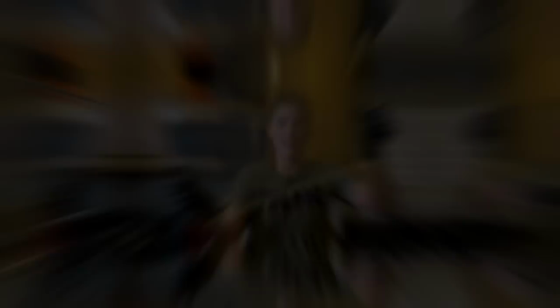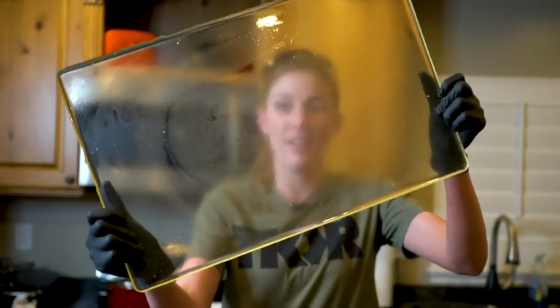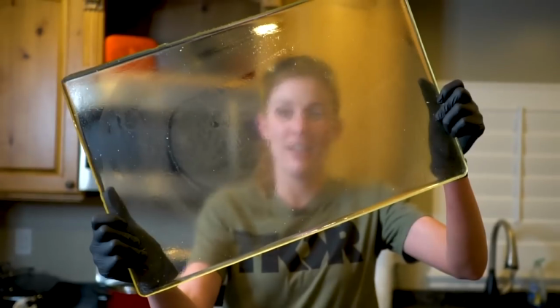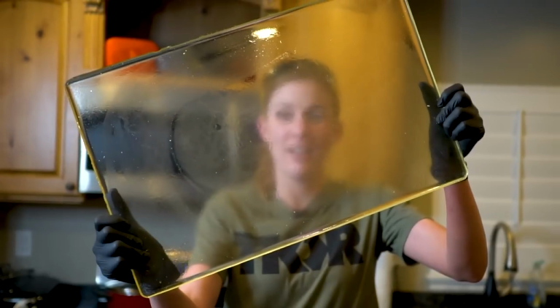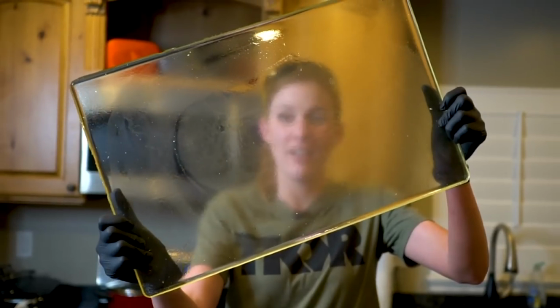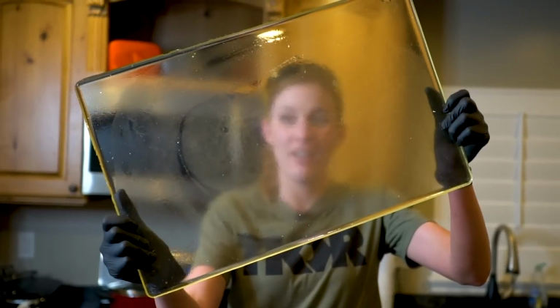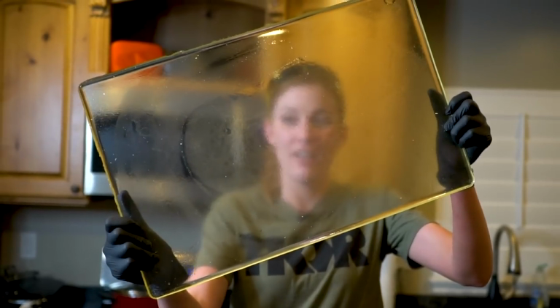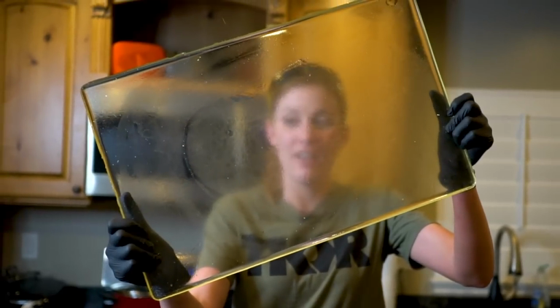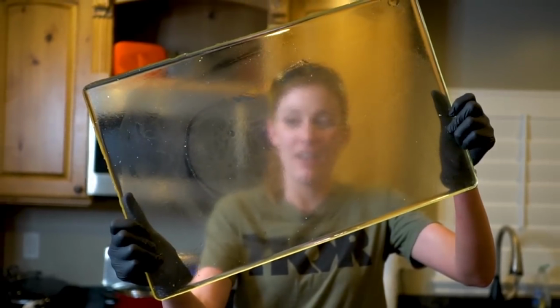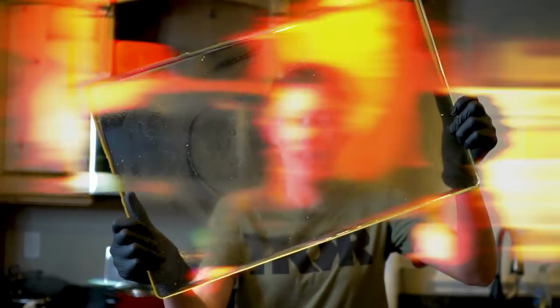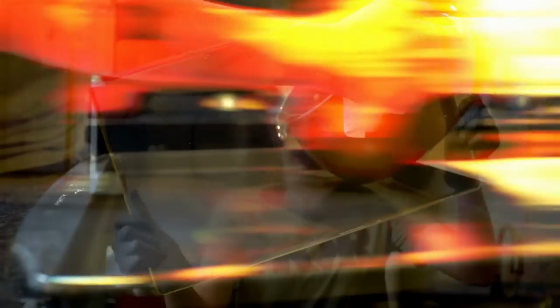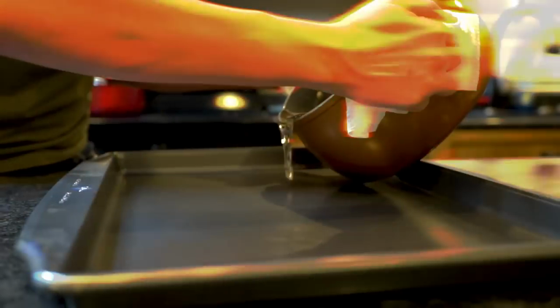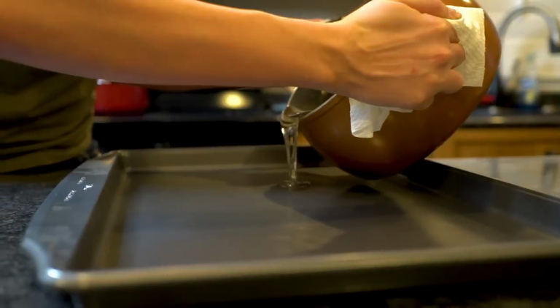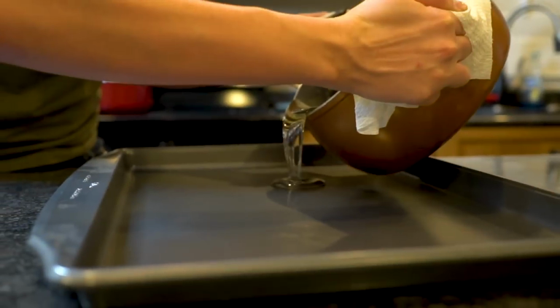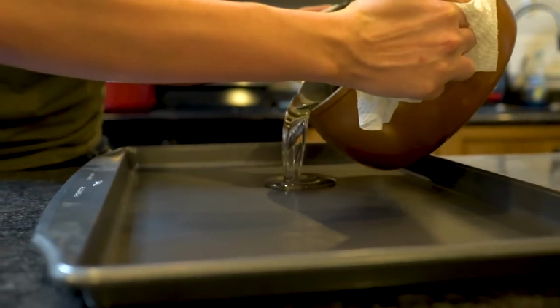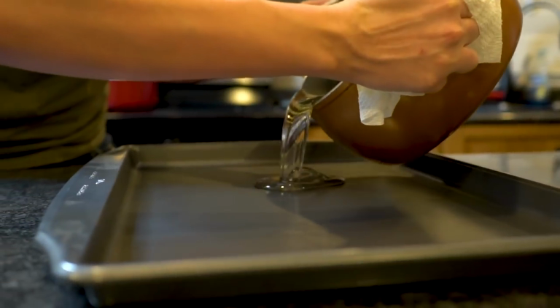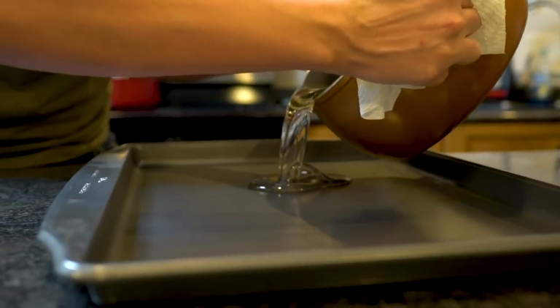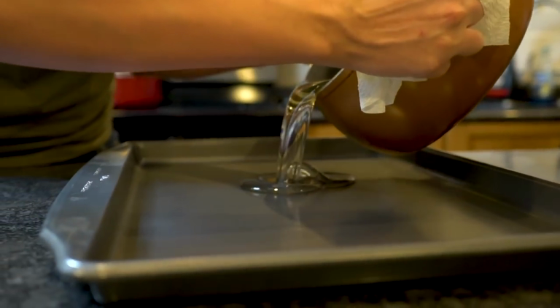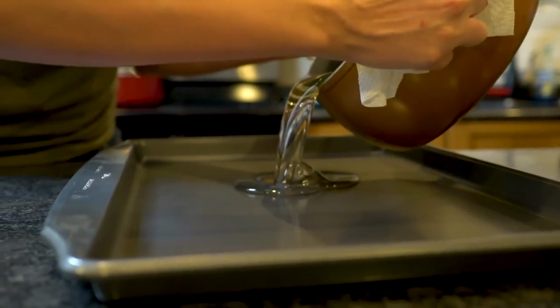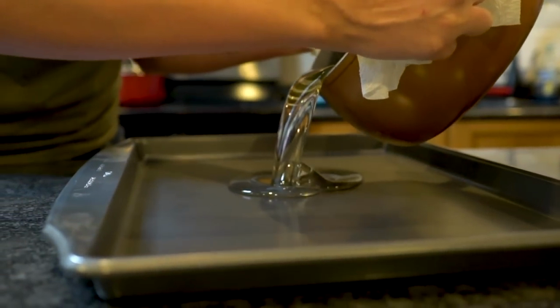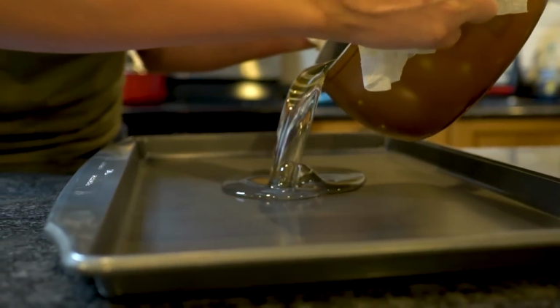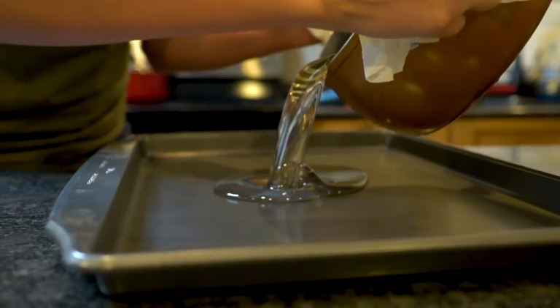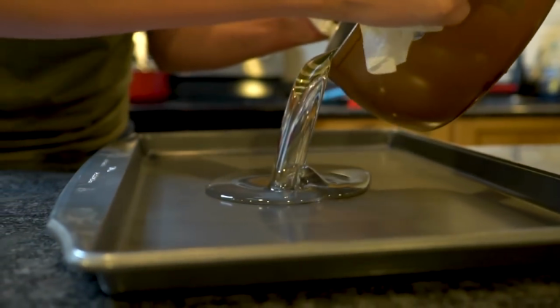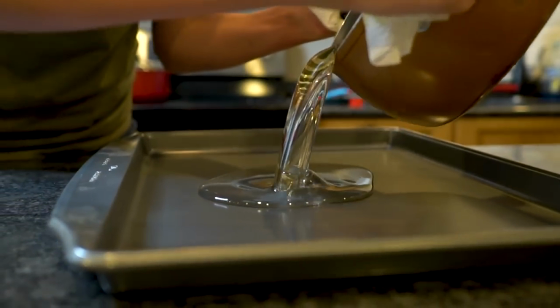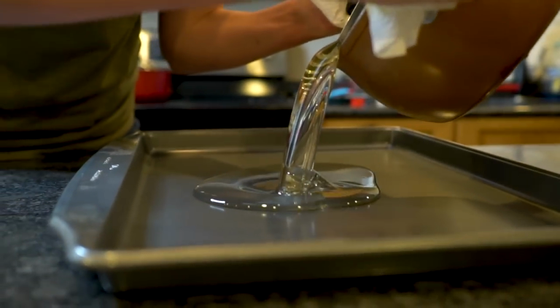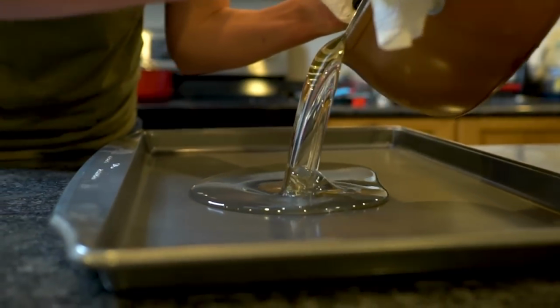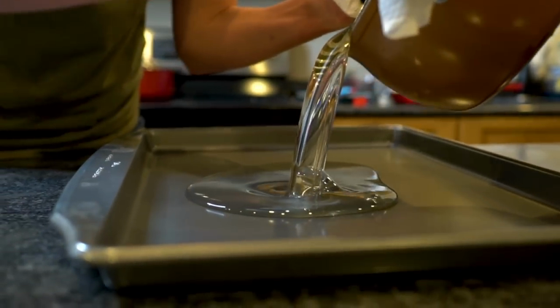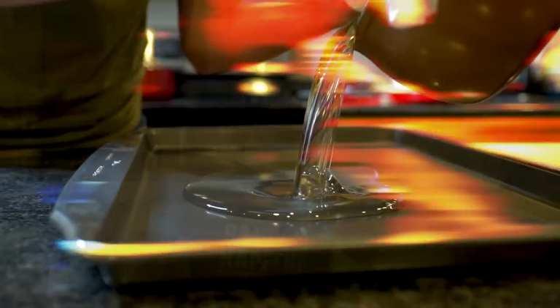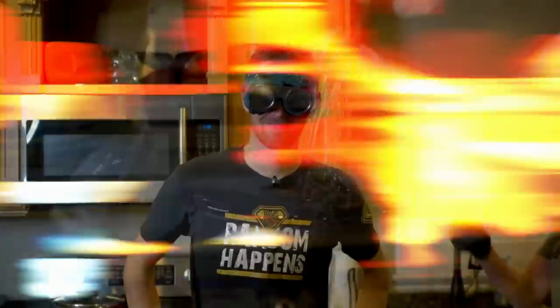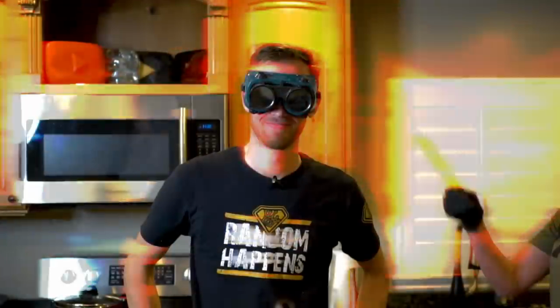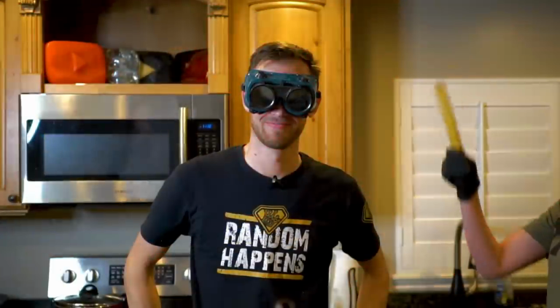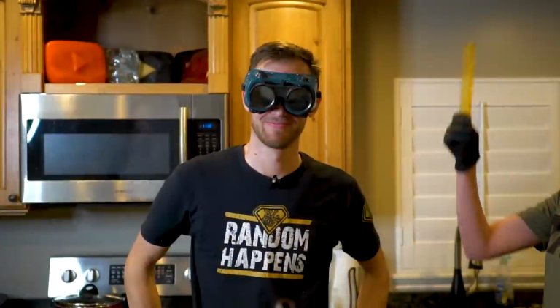In today's video, we are taking a look at how you can safely make your own breakaway glass at home.